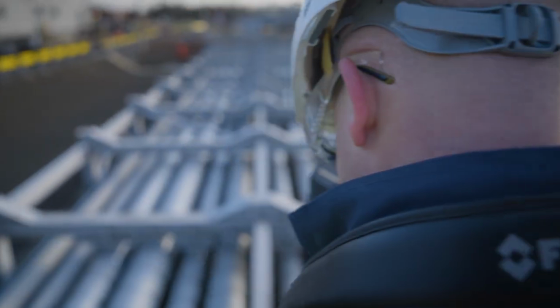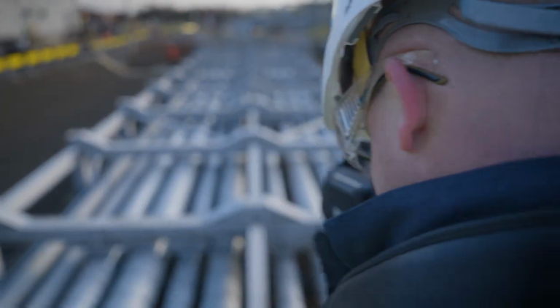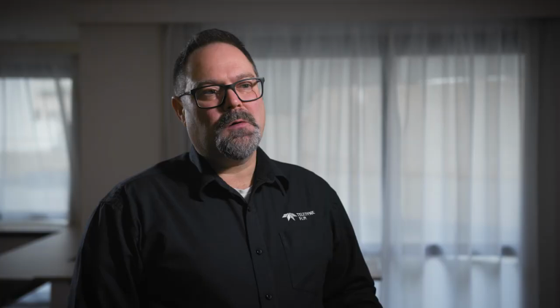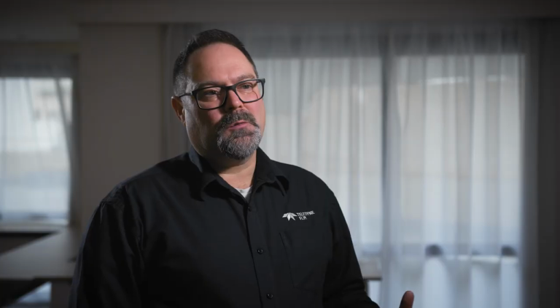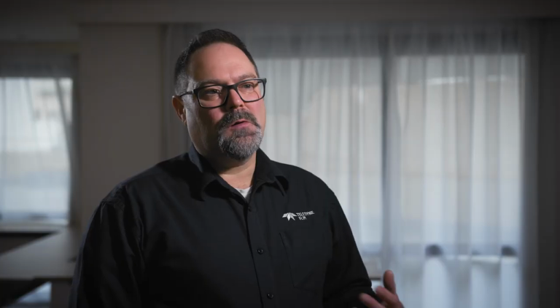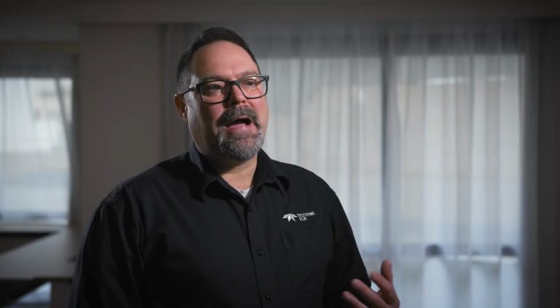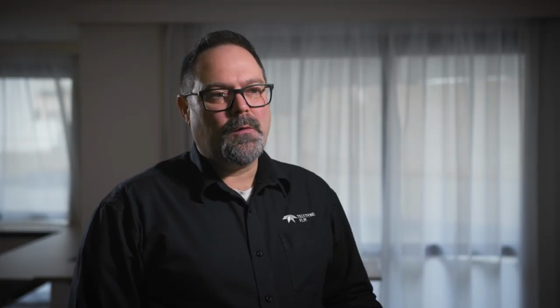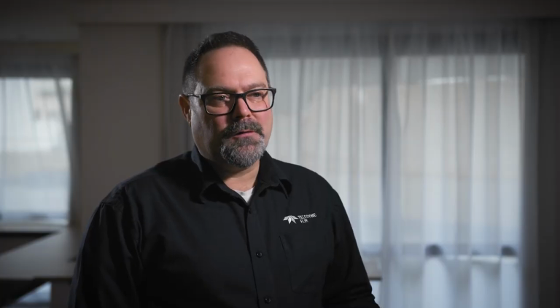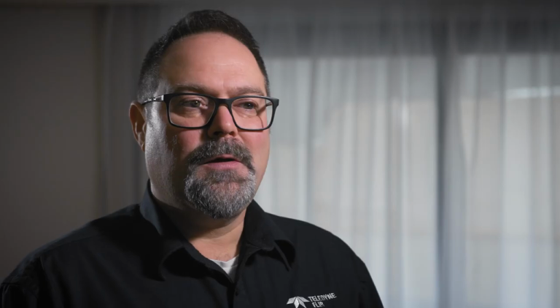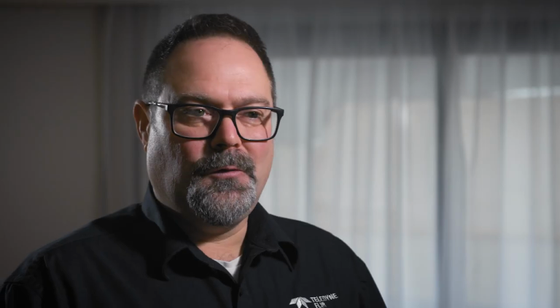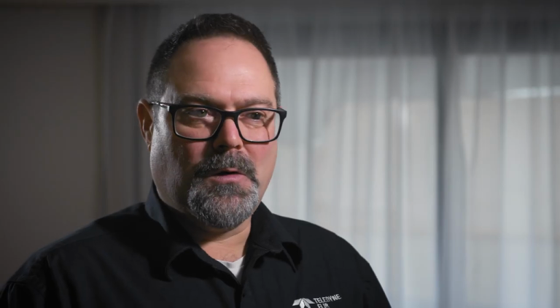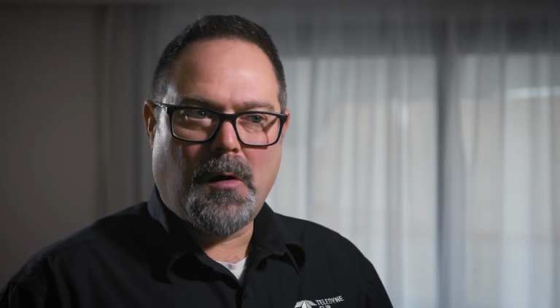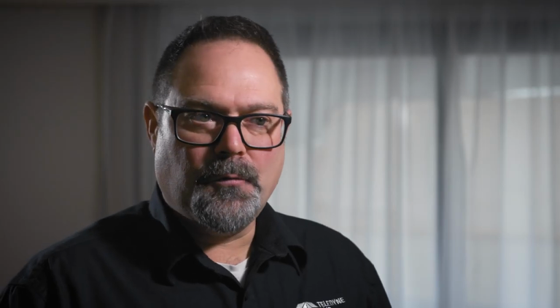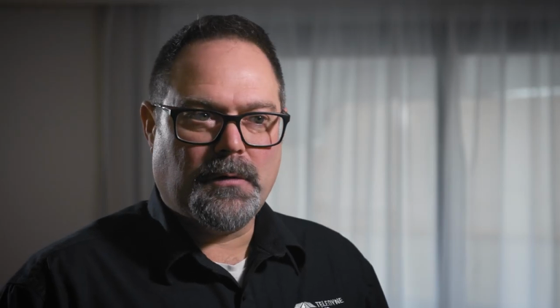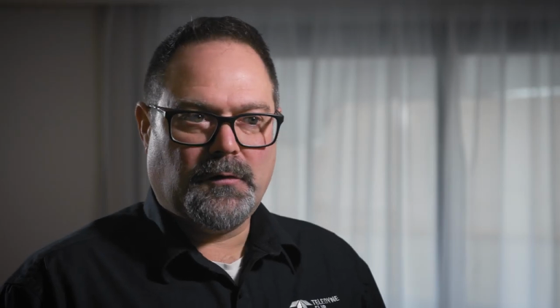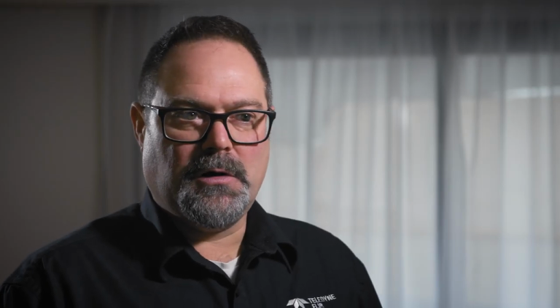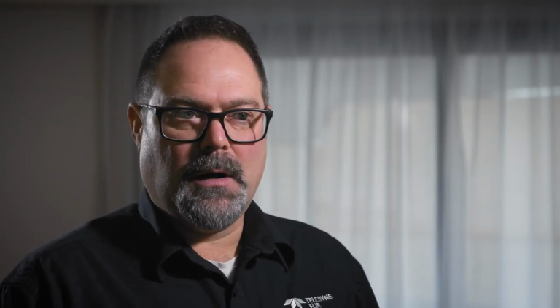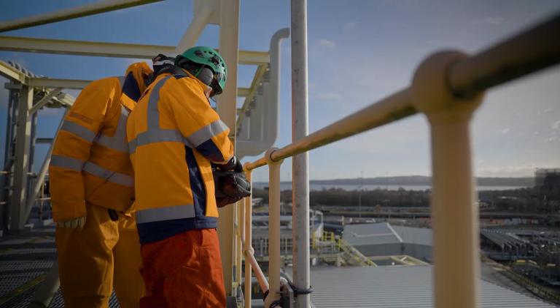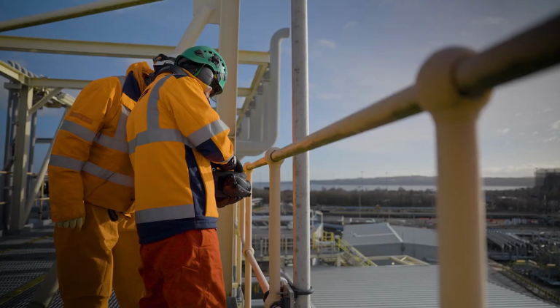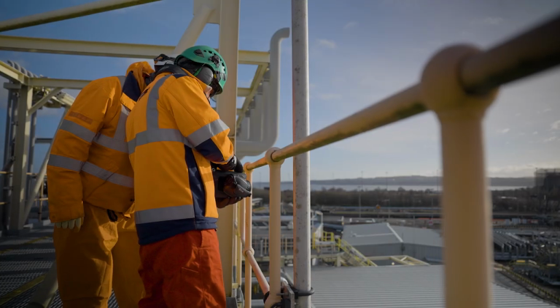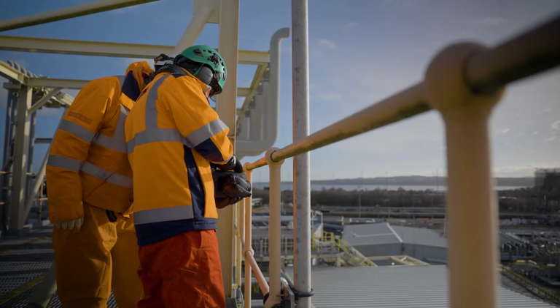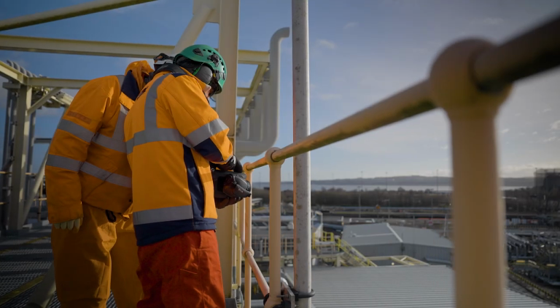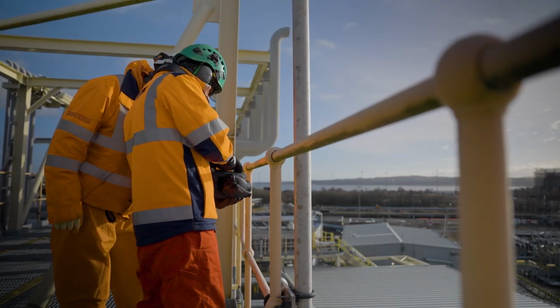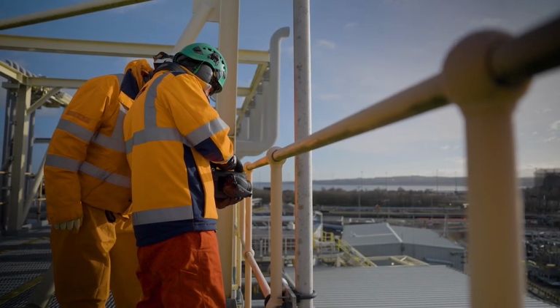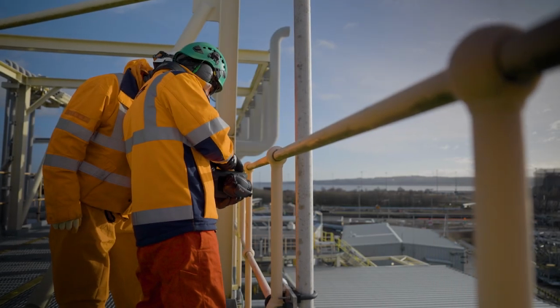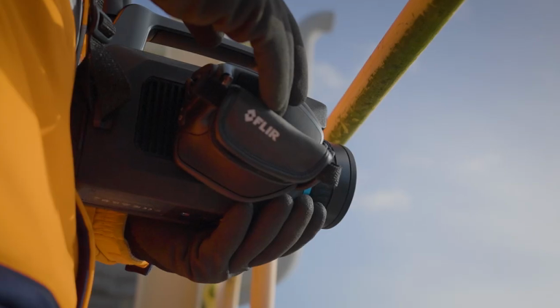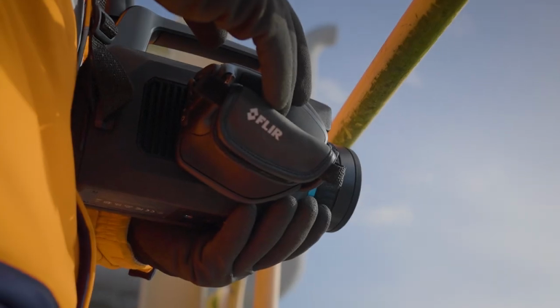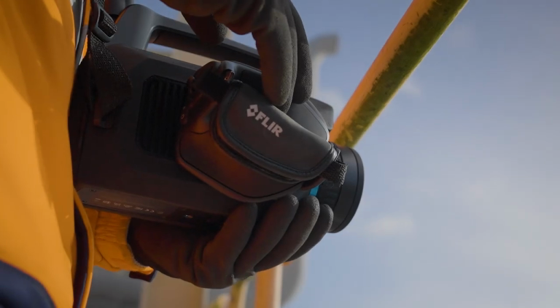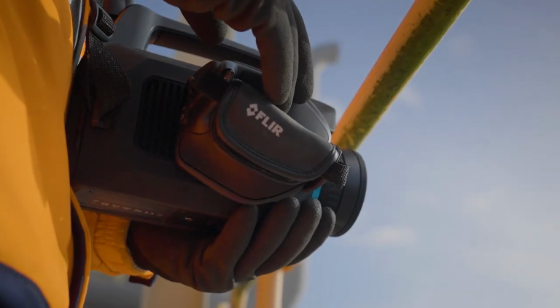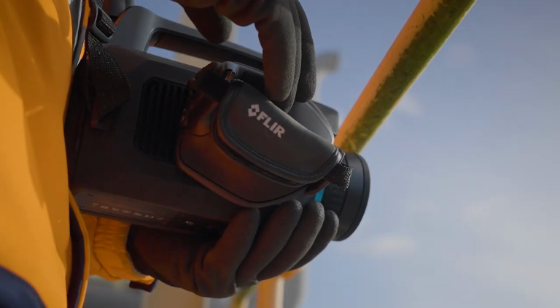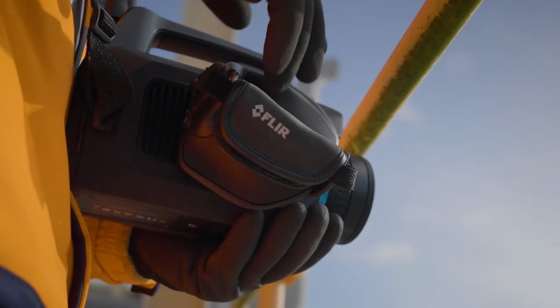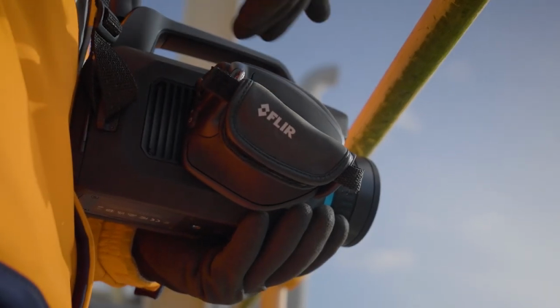A customer of ours used one of our optical gas imaging cameras. One of their operatives had a very, very small leak.